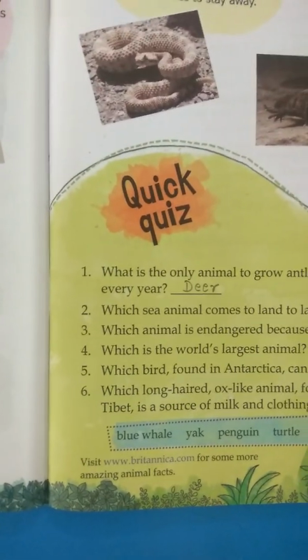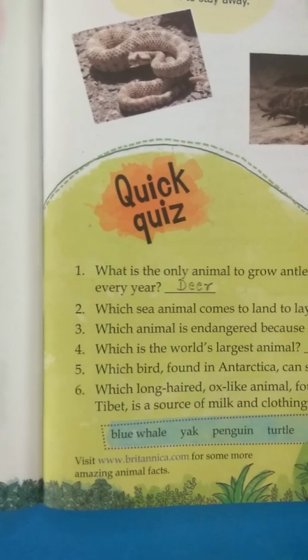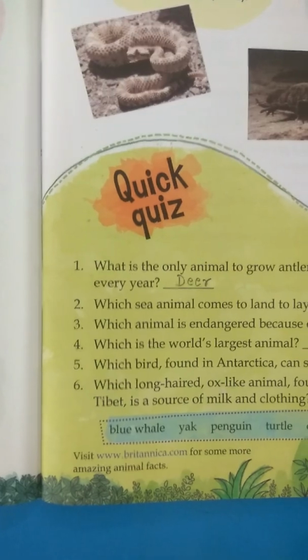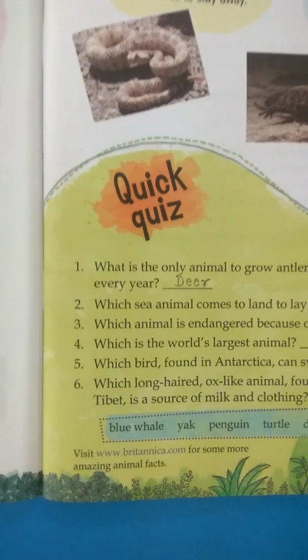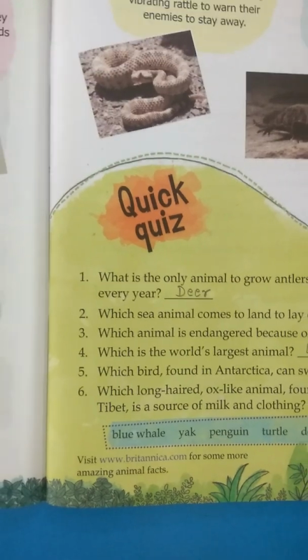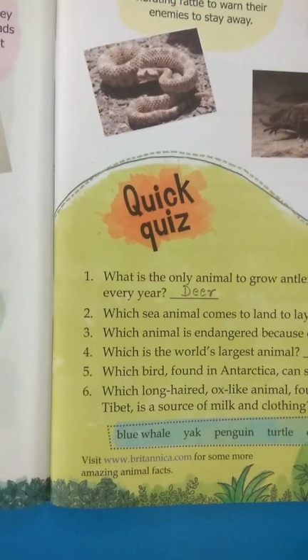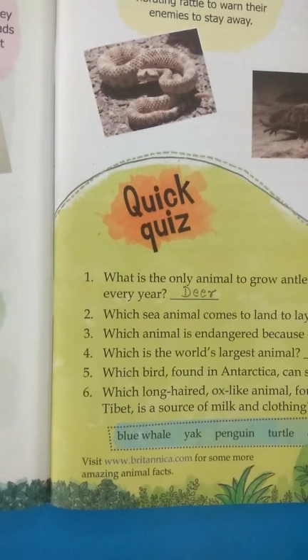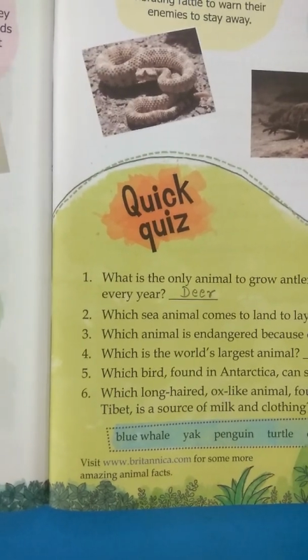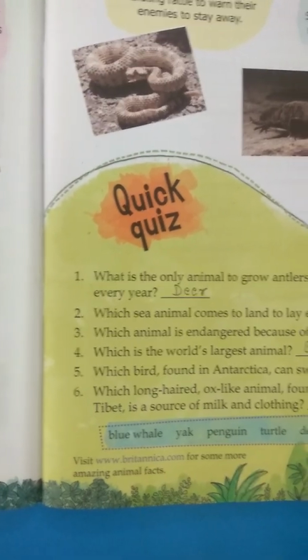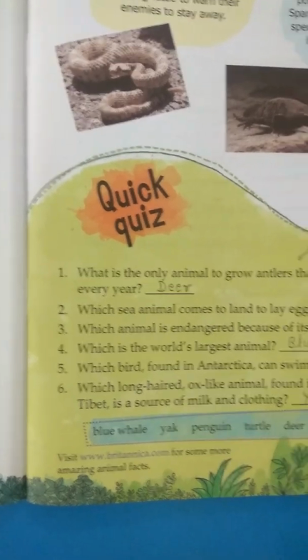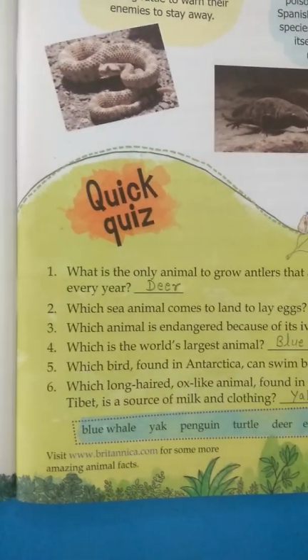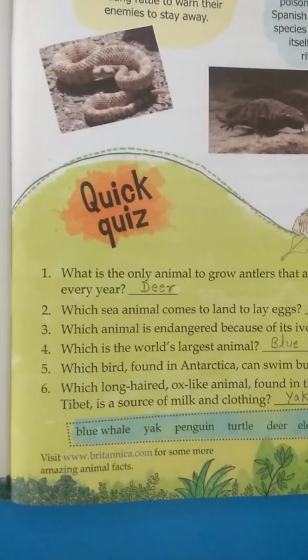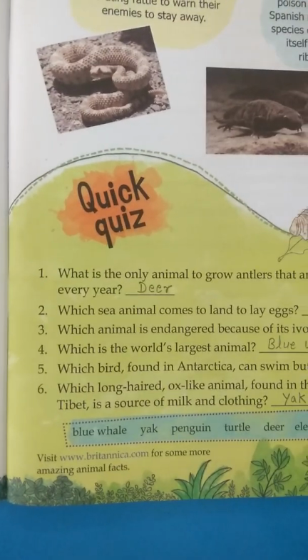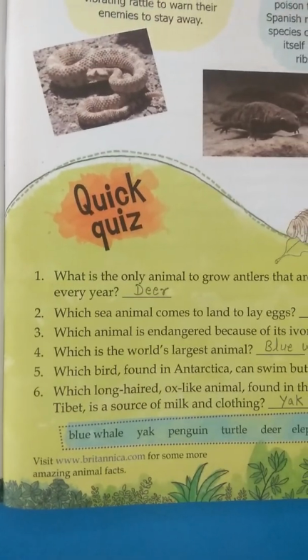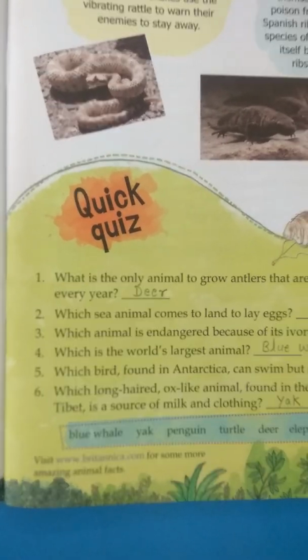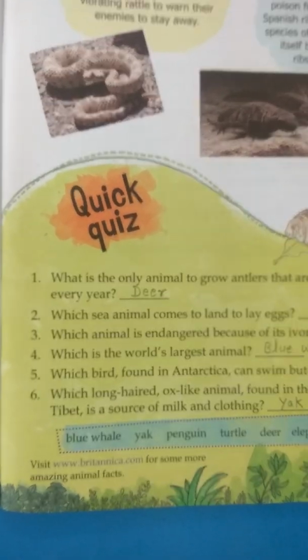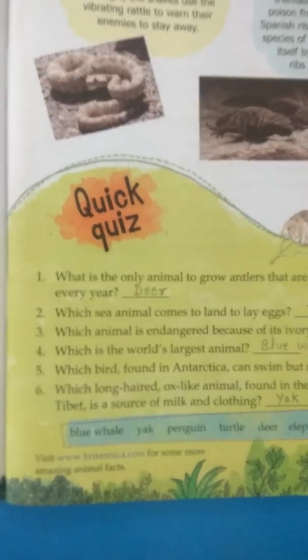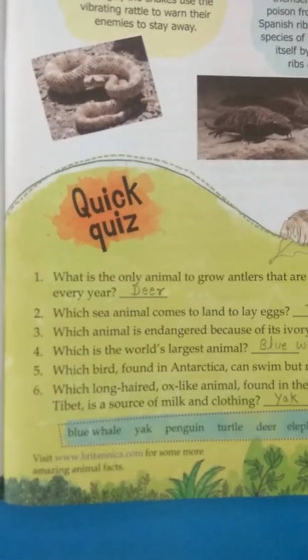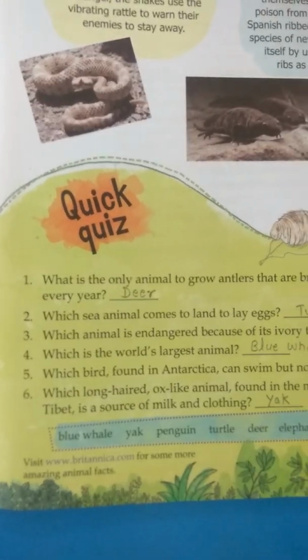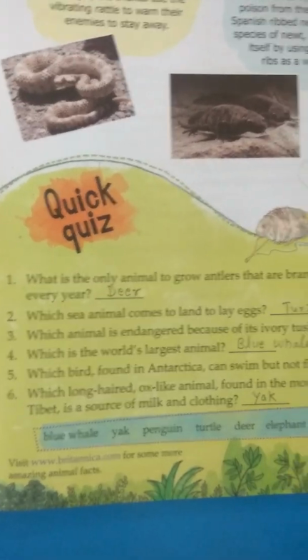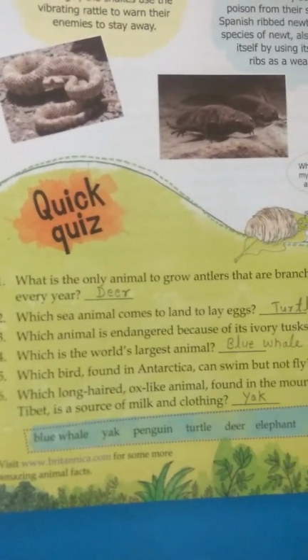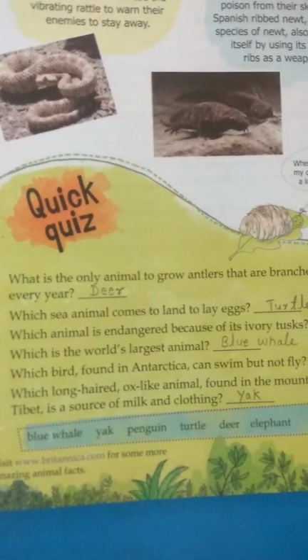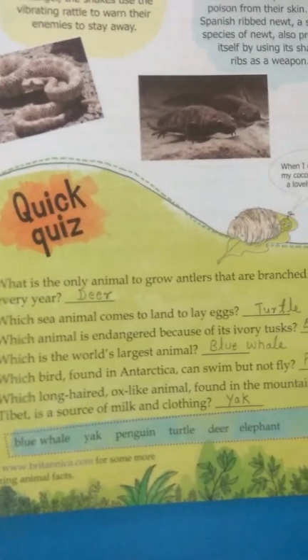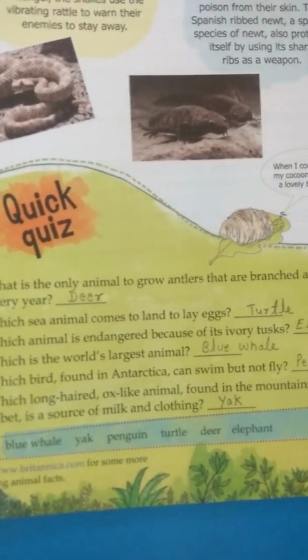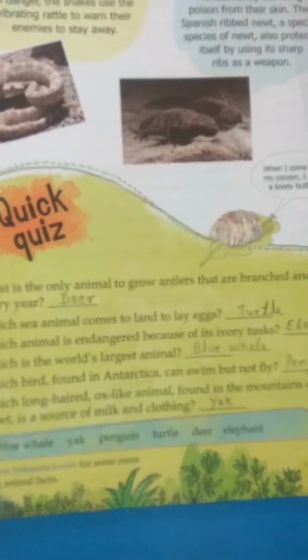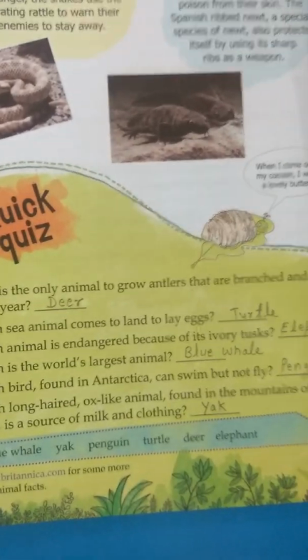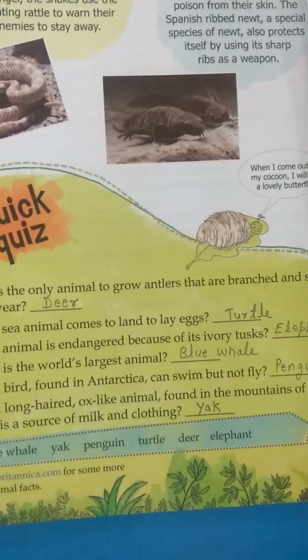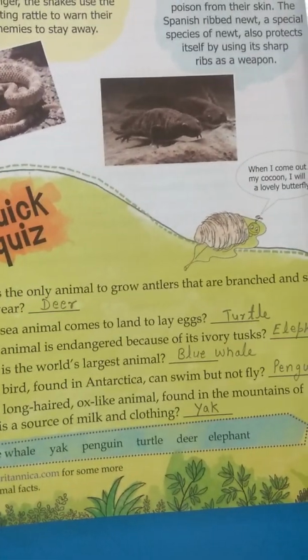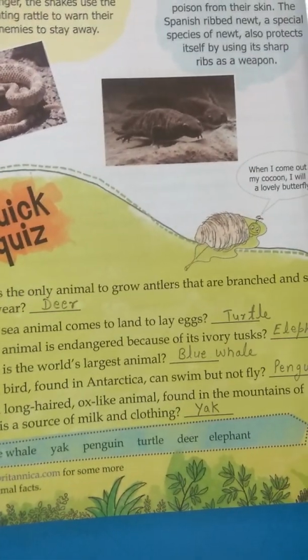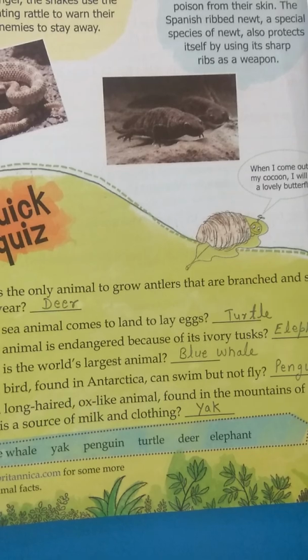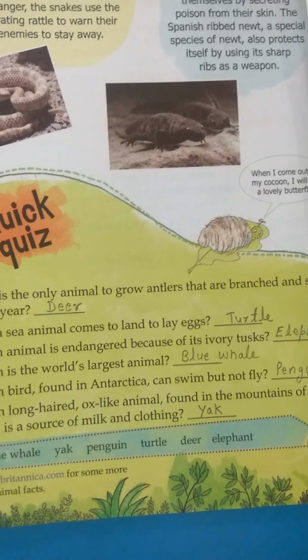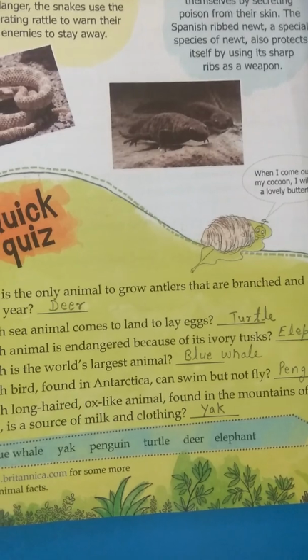Question number 4: which is the world's largest animal? That is the blue whale.